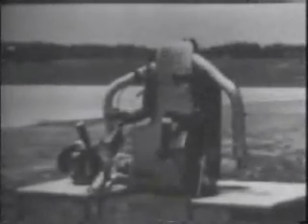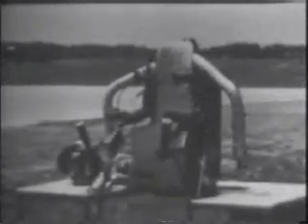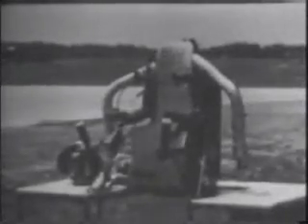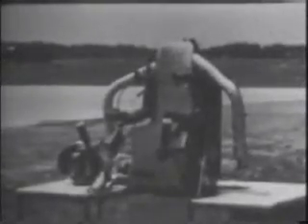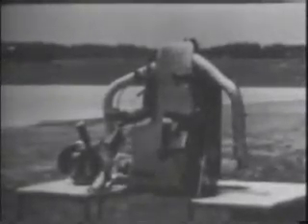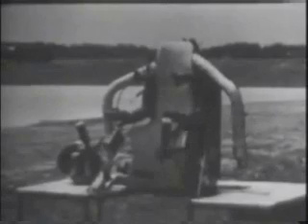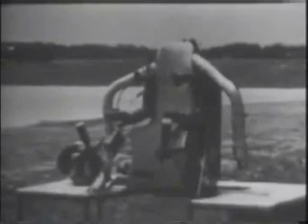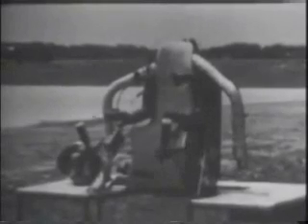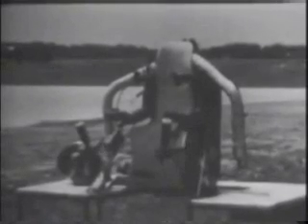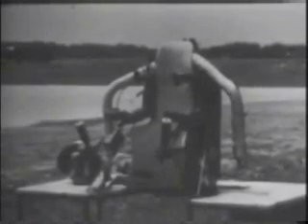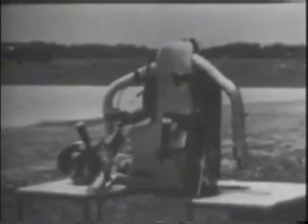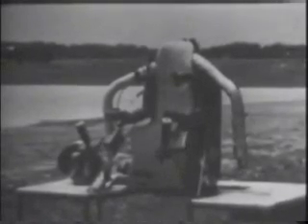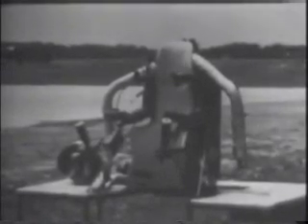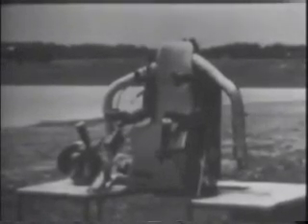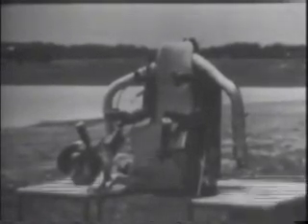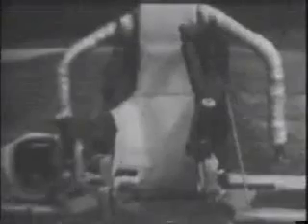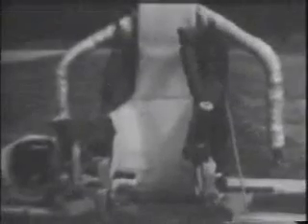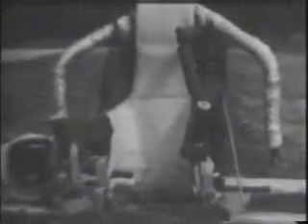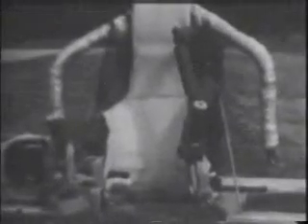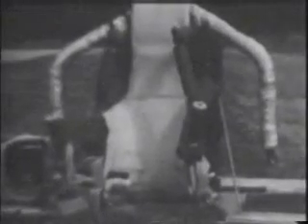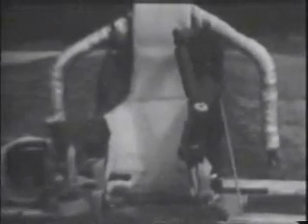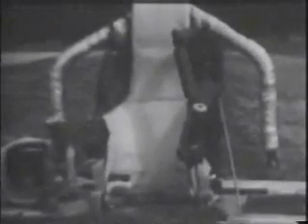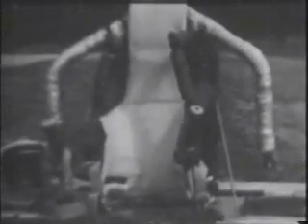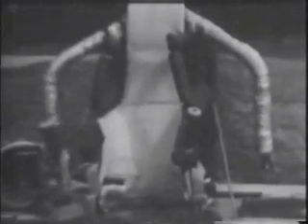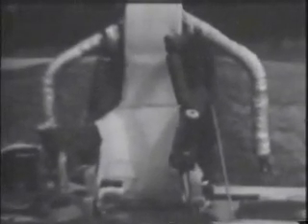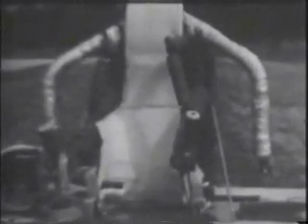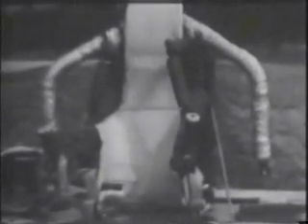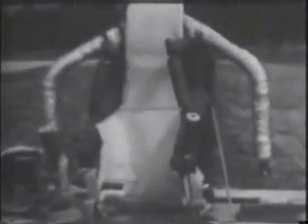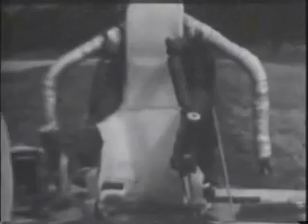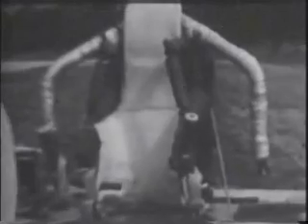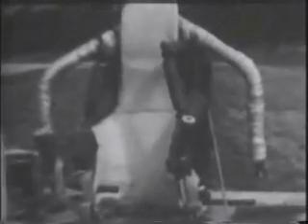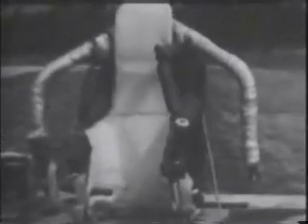Basically, the unit consists of a hydrogen peroxide rocket propulsion system mounted on a molded fiberglass corset.